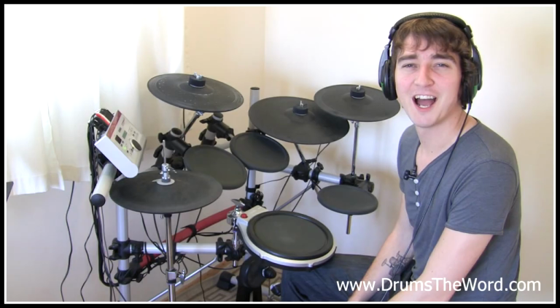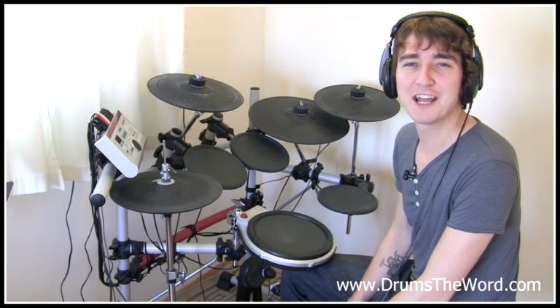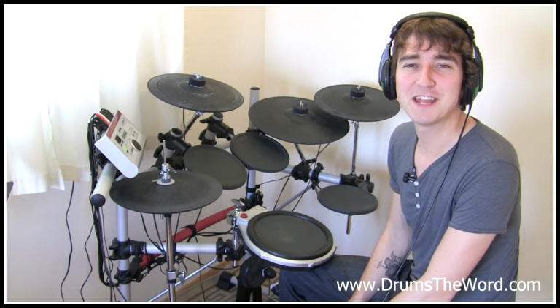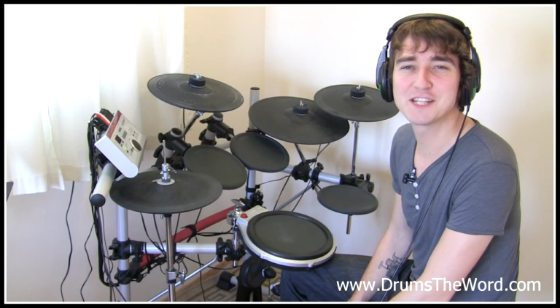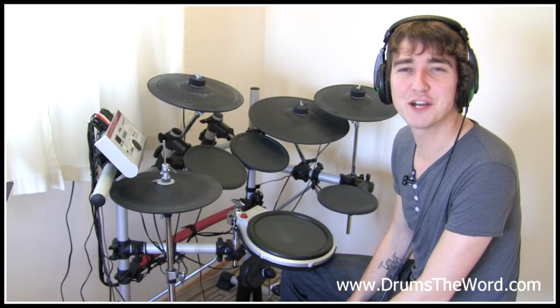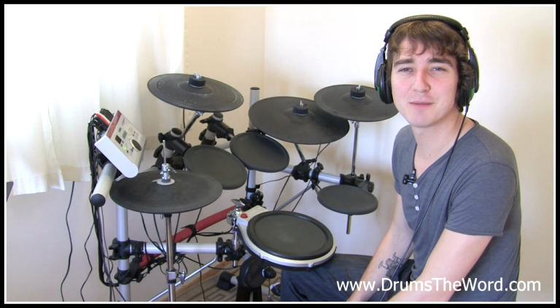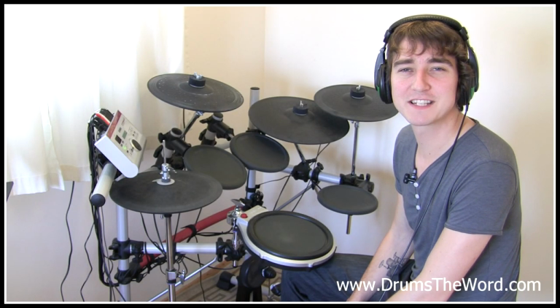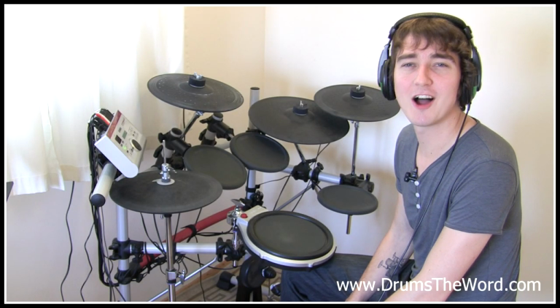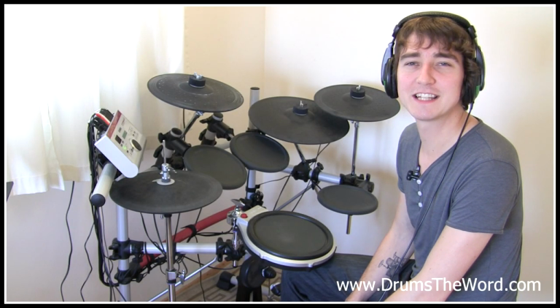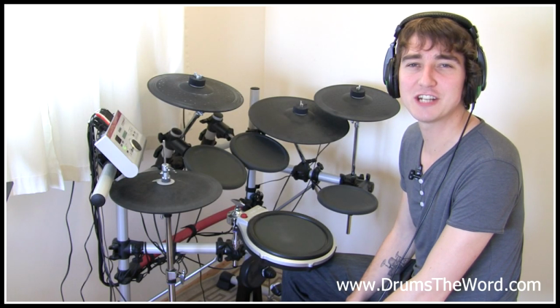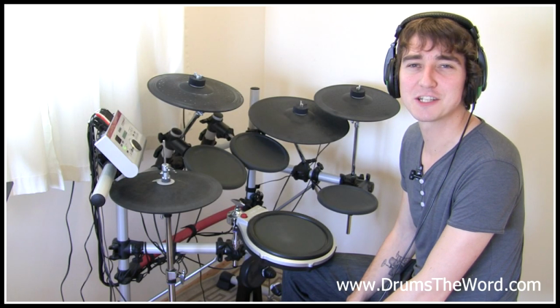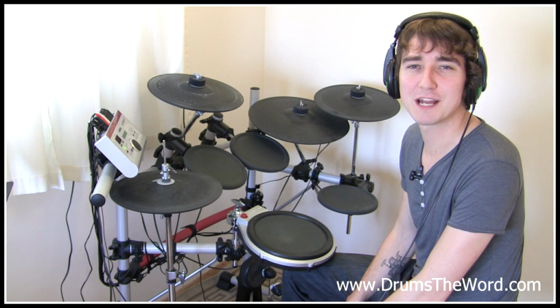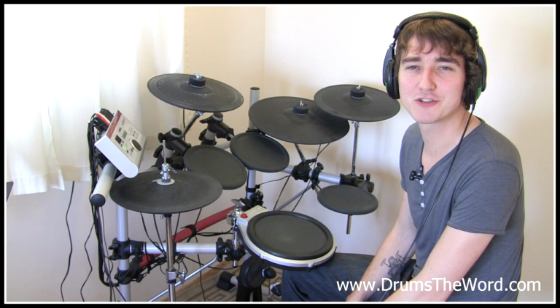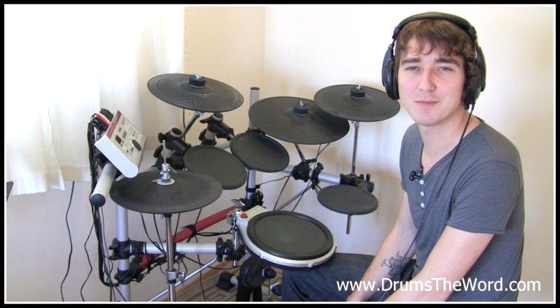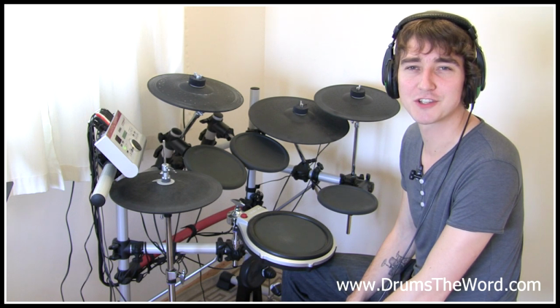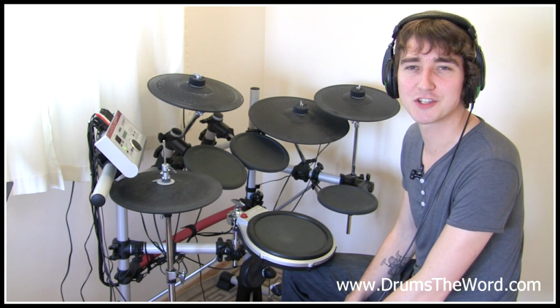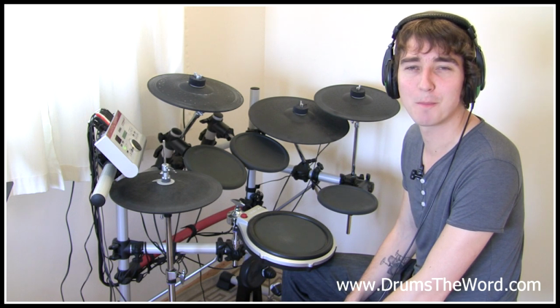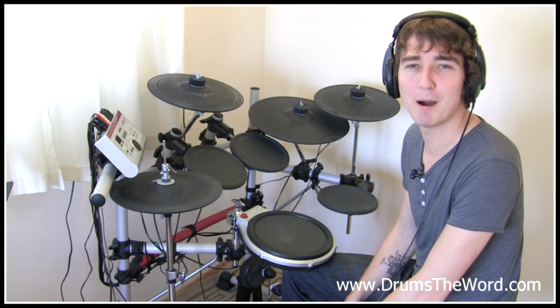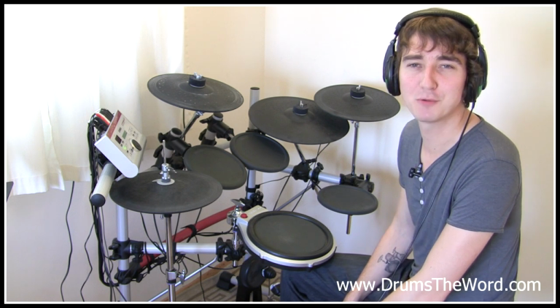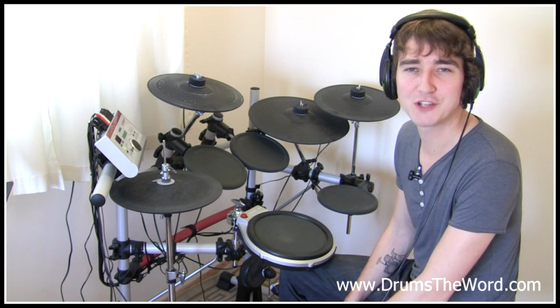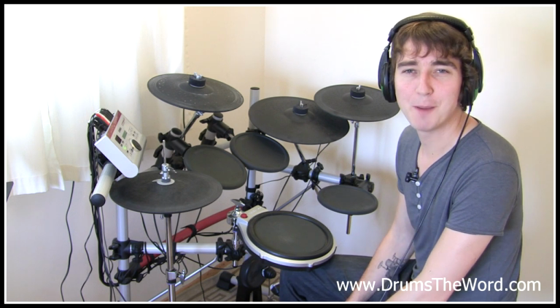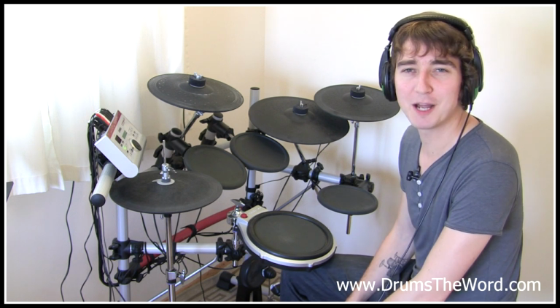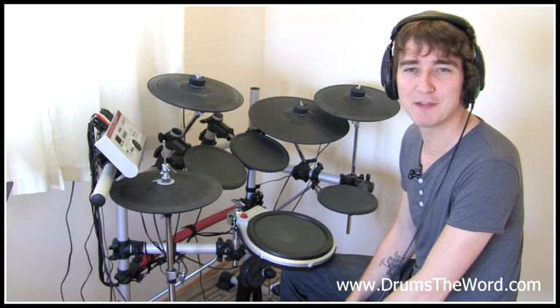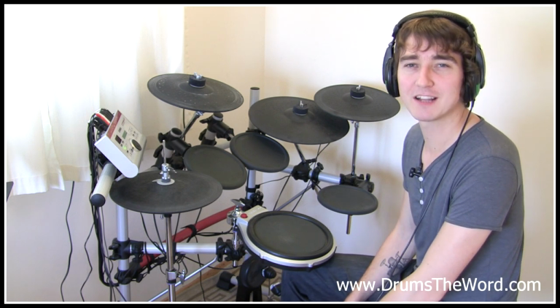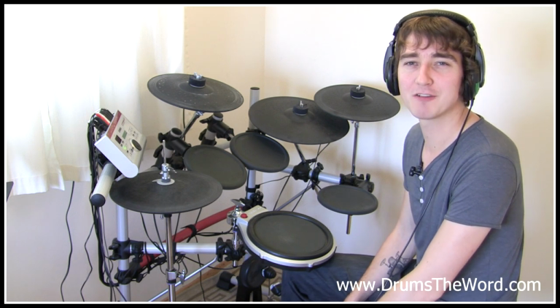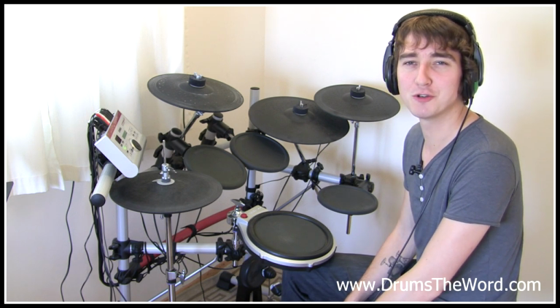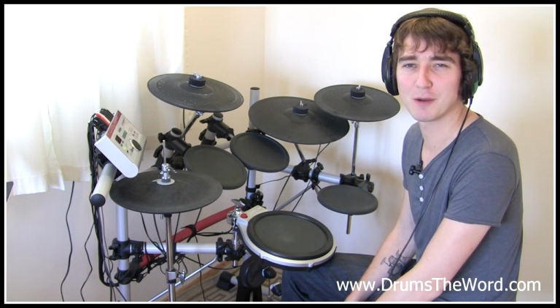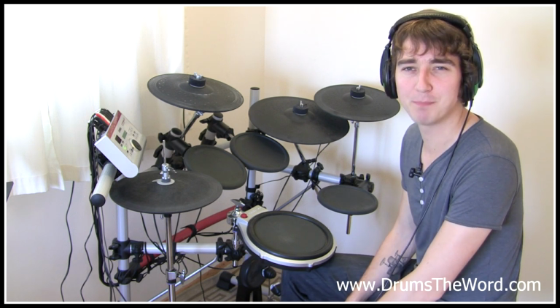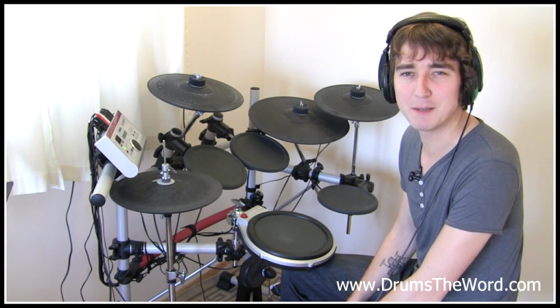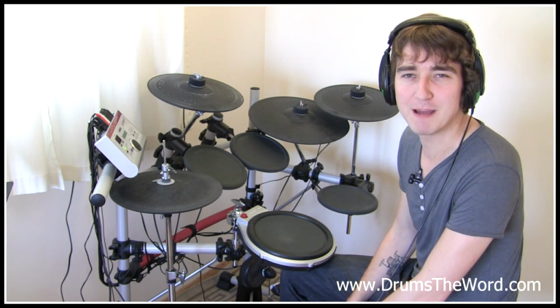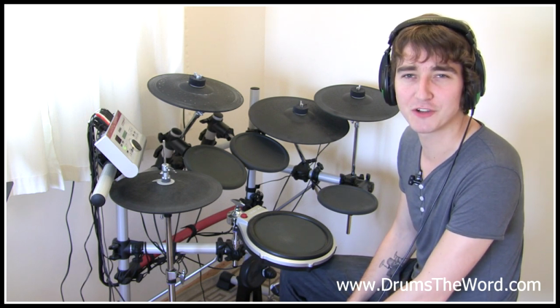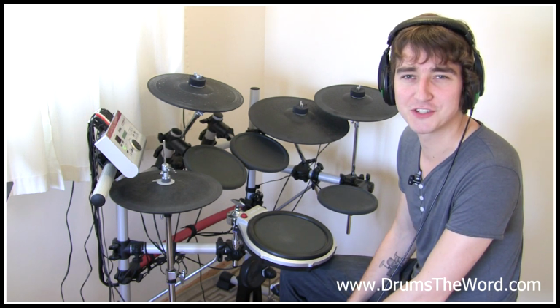Hiya, in this video drum lesson I'm going to teach you how to play the drums to the song Bubbles by Biffy Clyro, drummed by Ben Johnston.